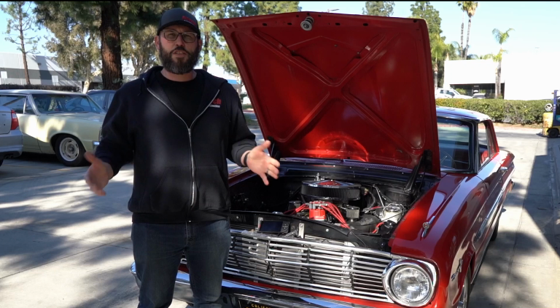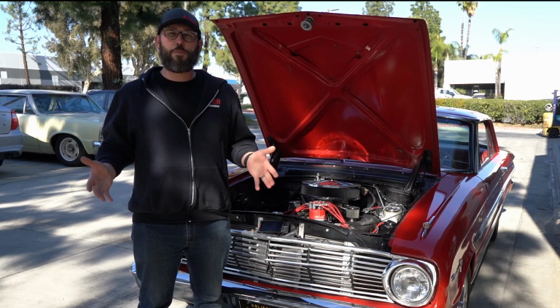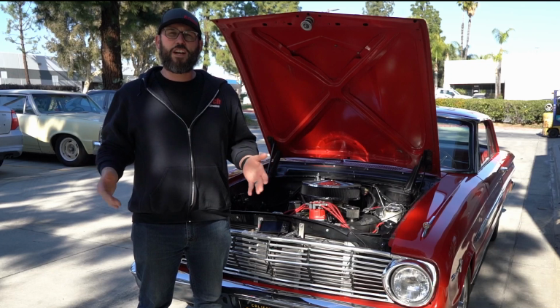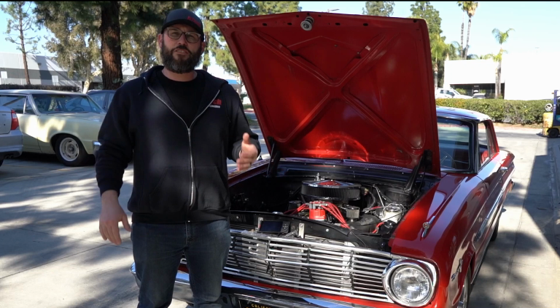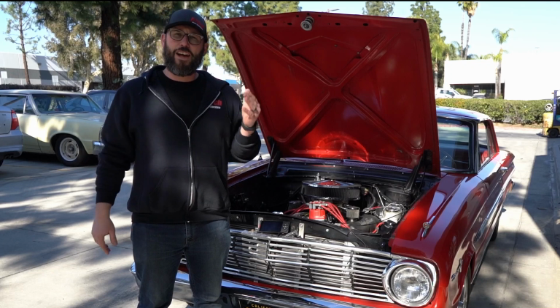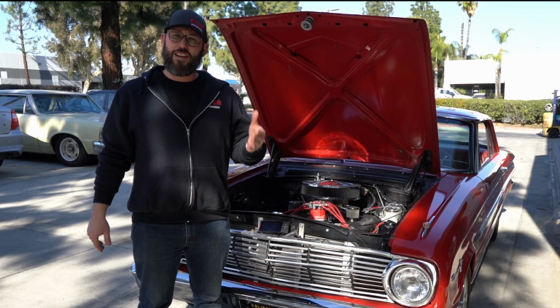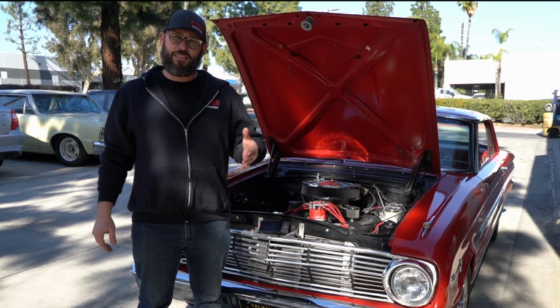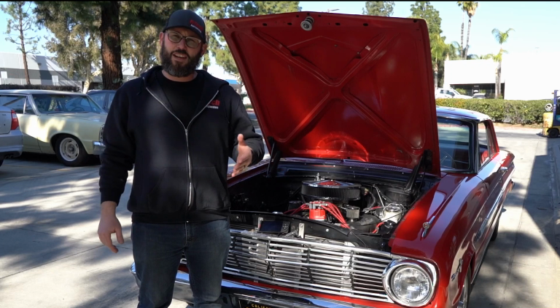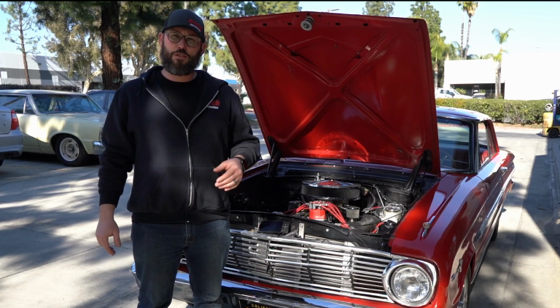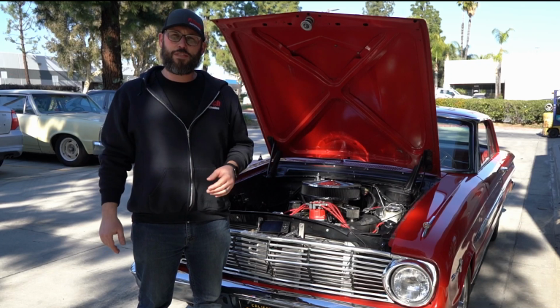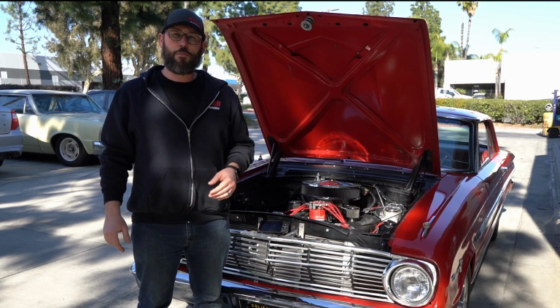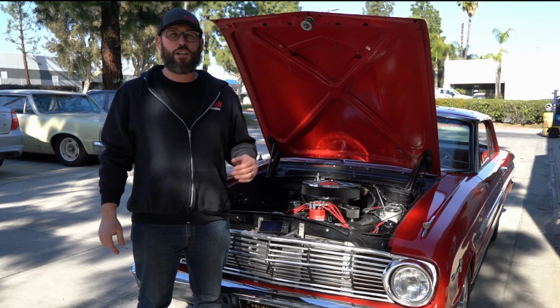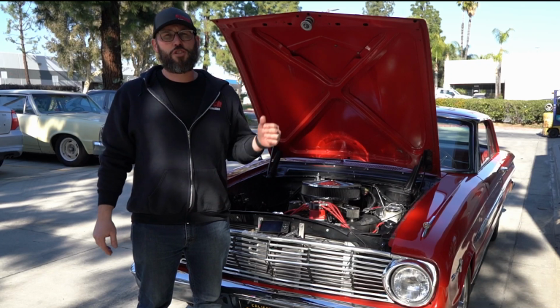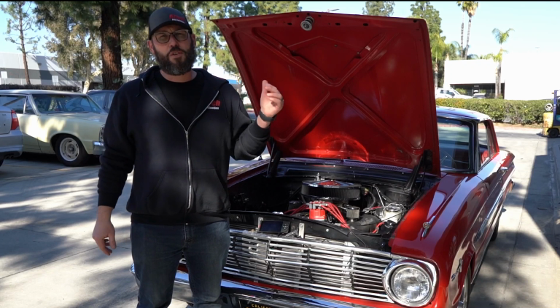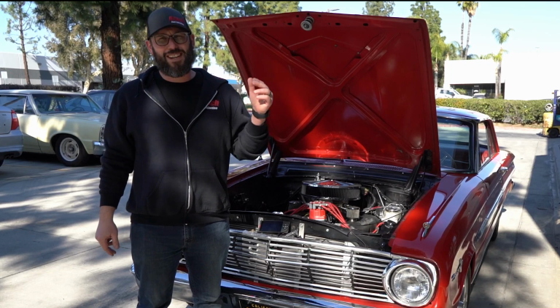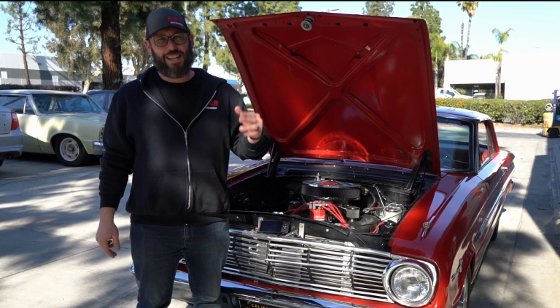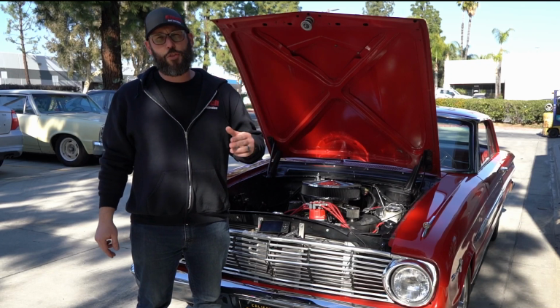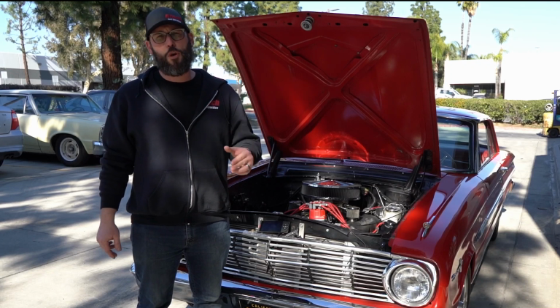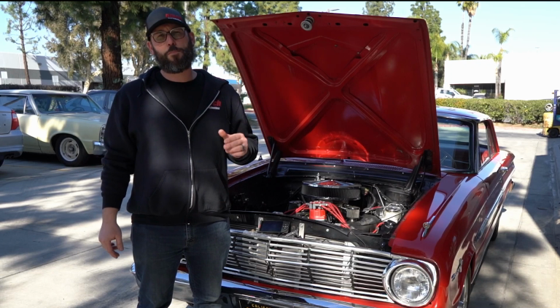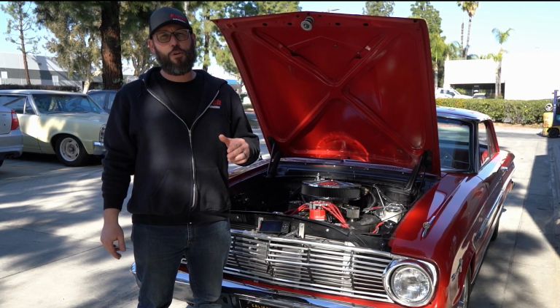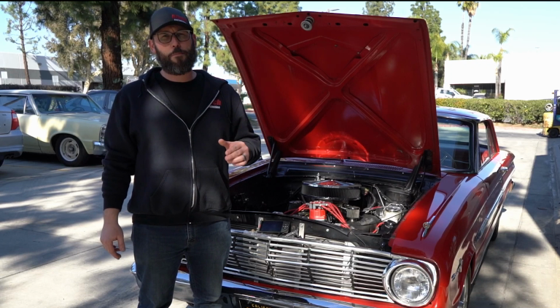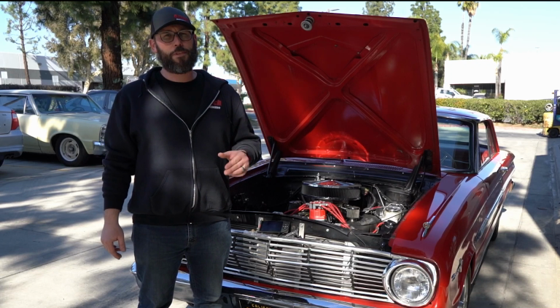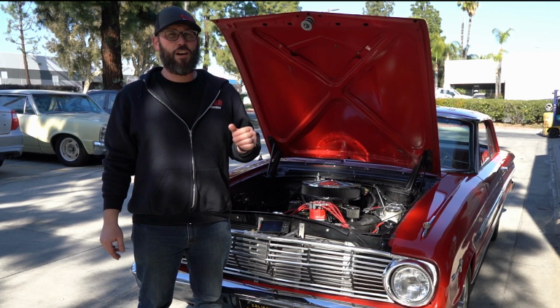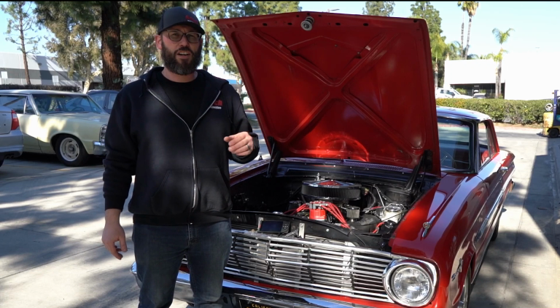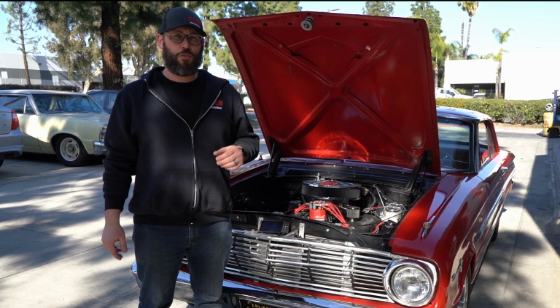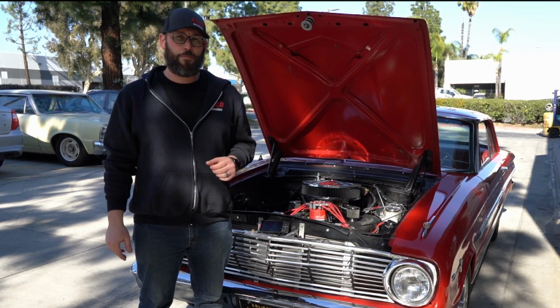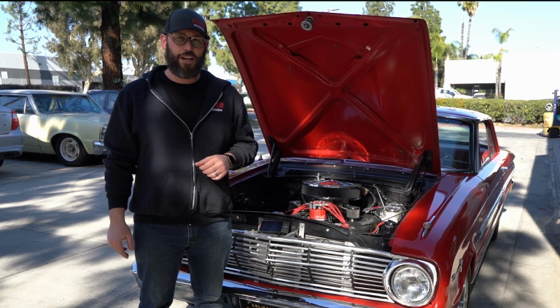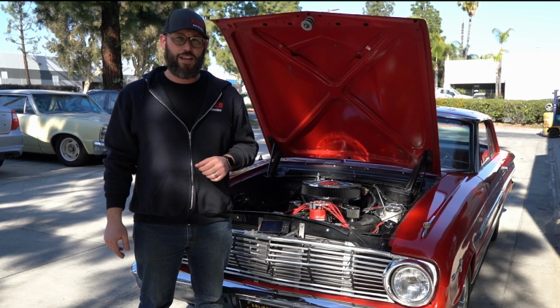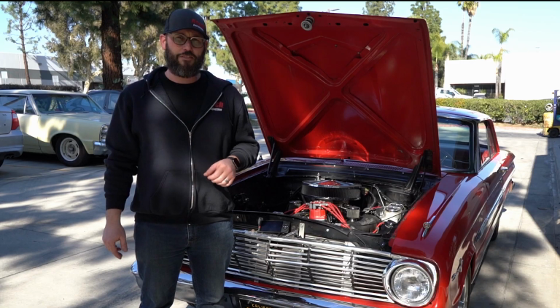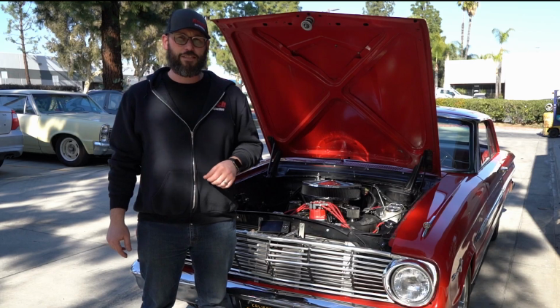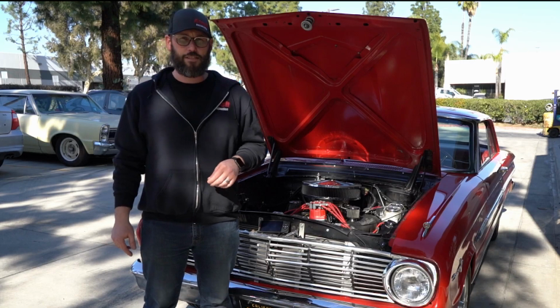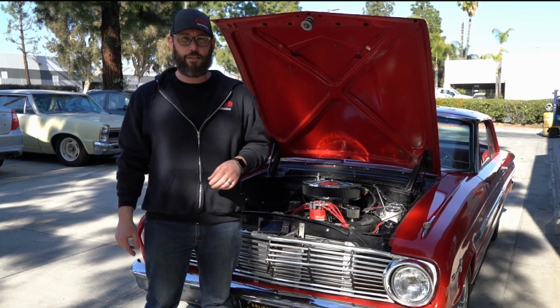This week on FITEC's Tech Tuesday, we're going to show you how to set the throttle properly on a throttle body EFI system.